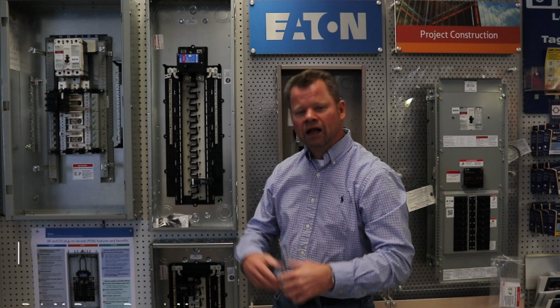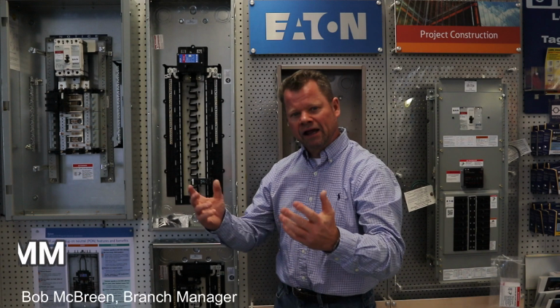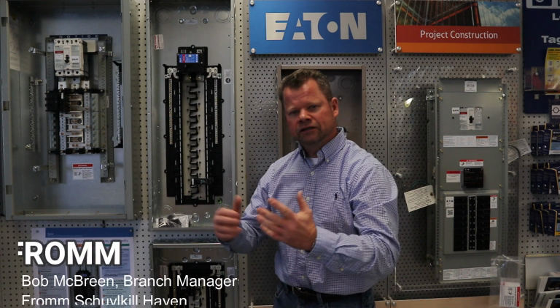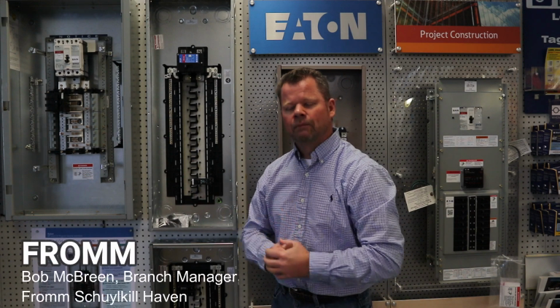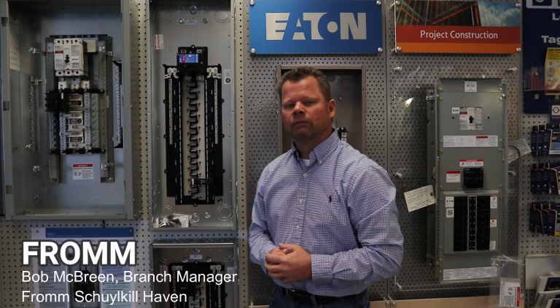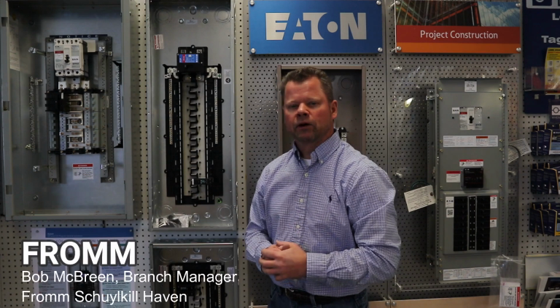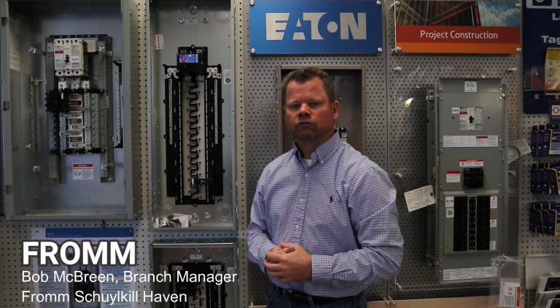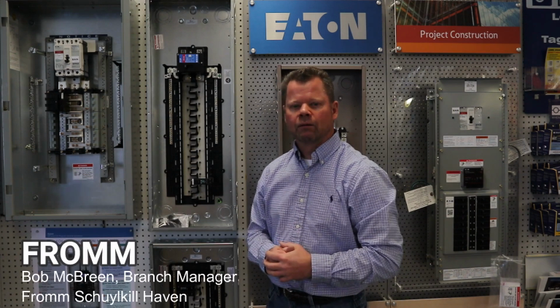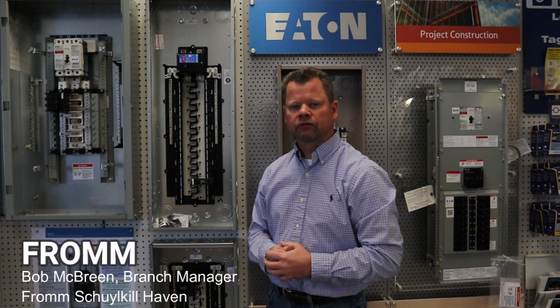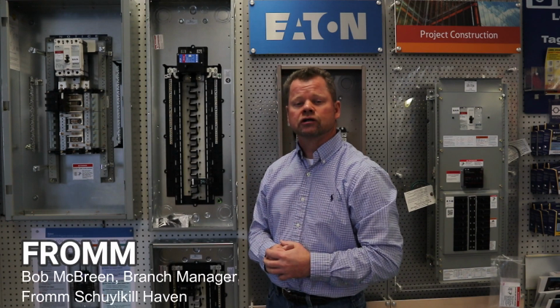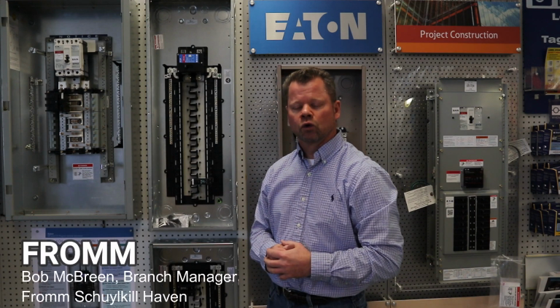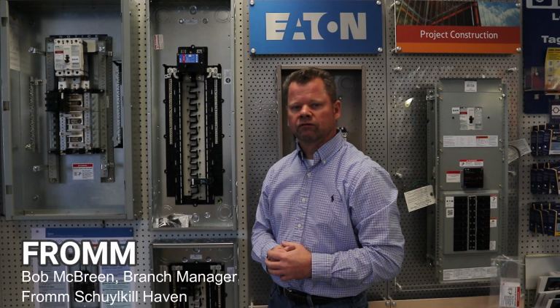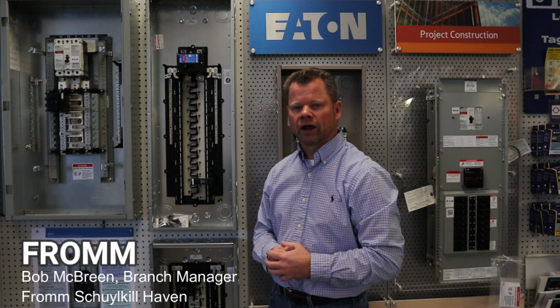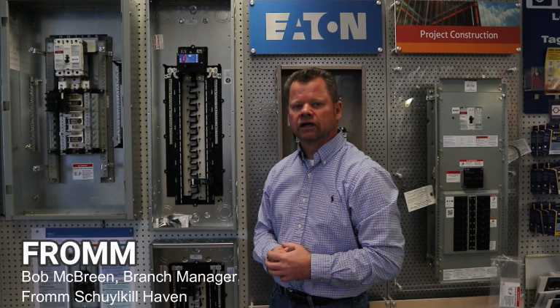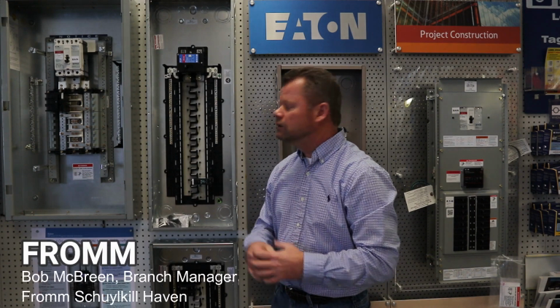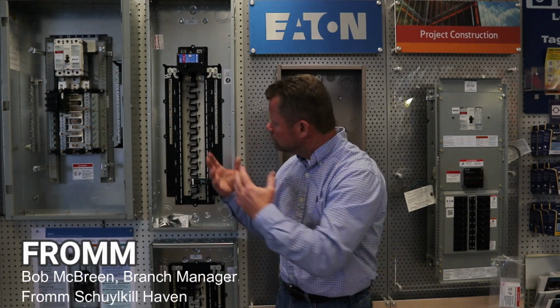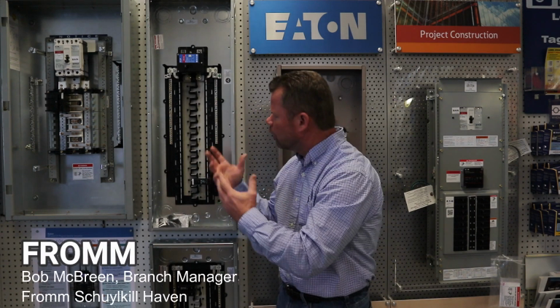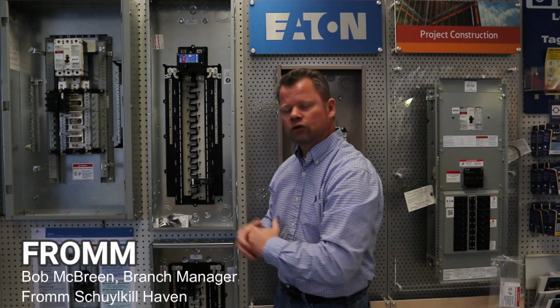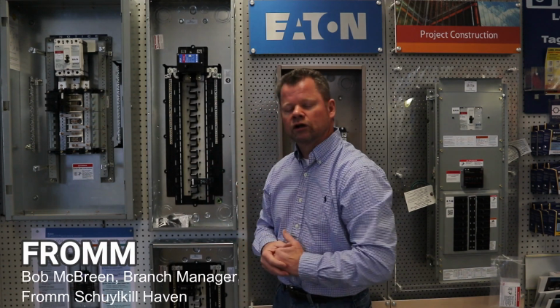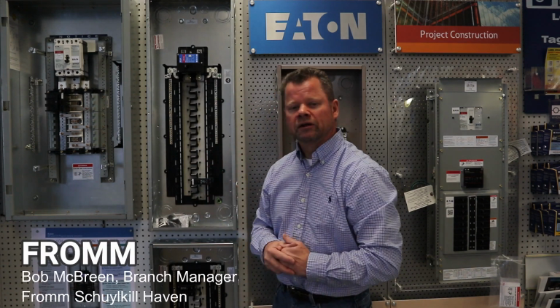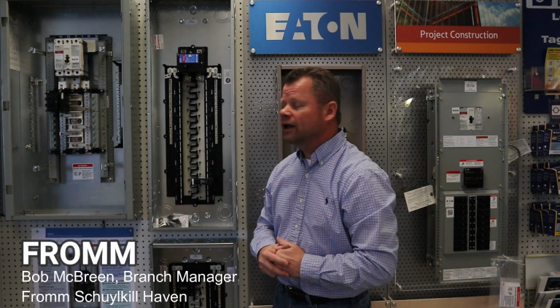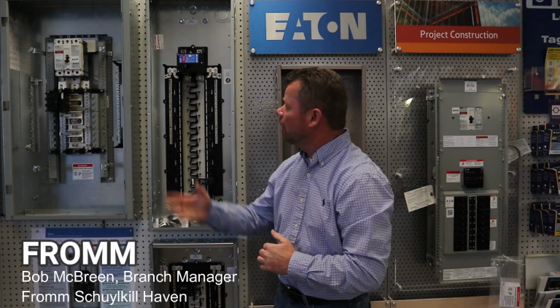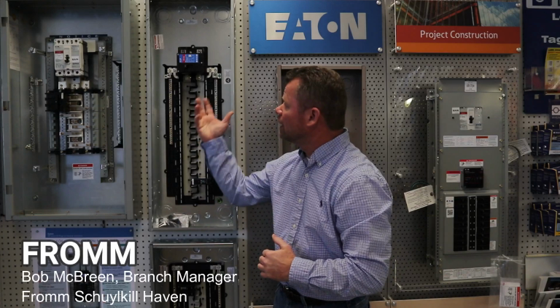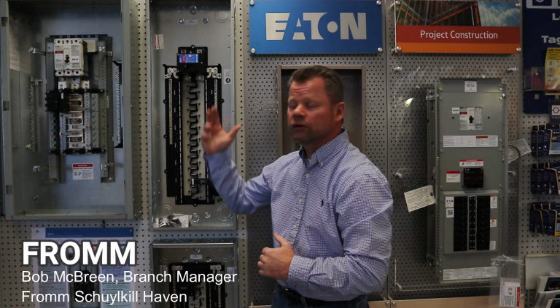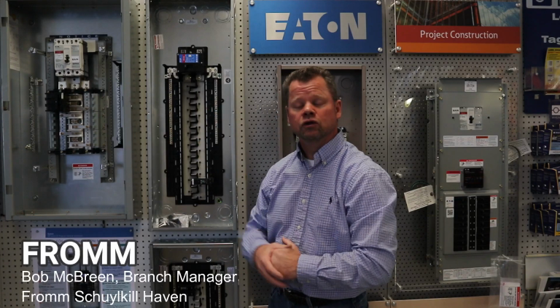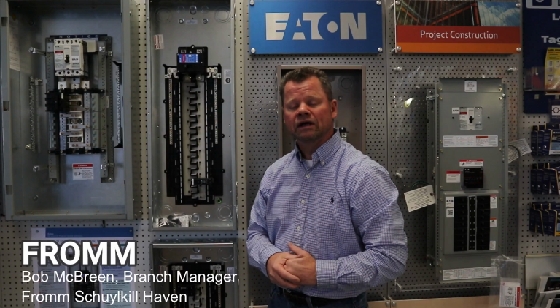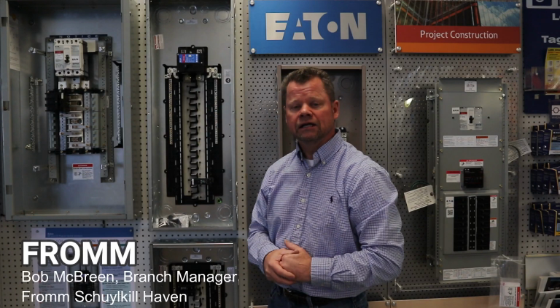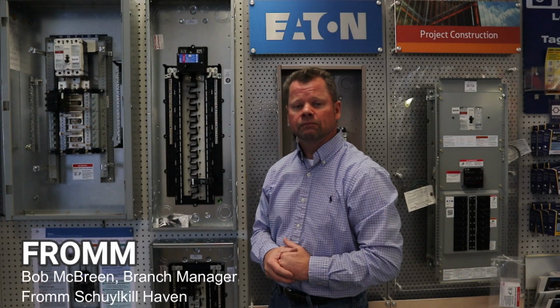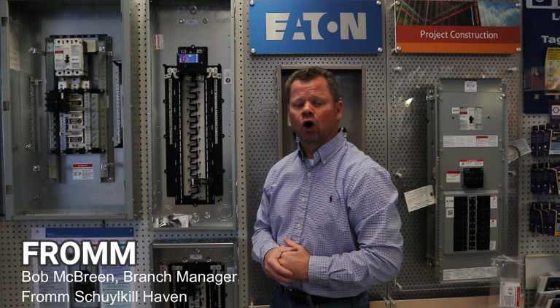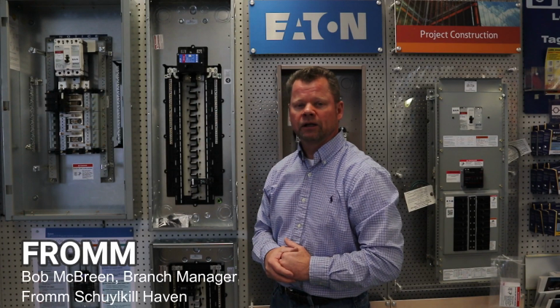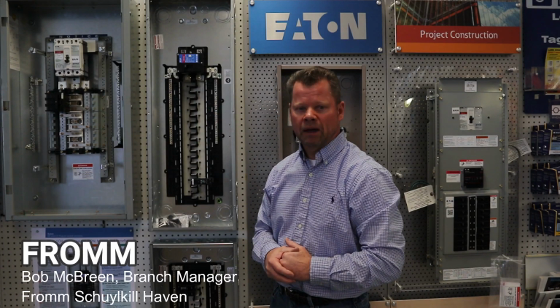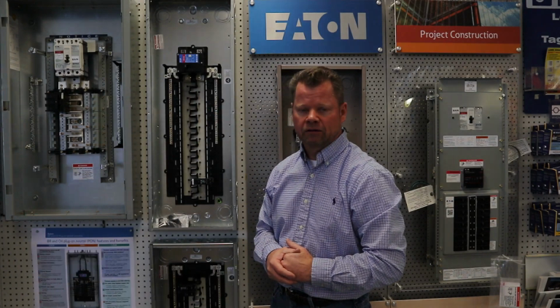Hey guys, I'm Bob McBreen from FromElectric, Schuylkill Haven branch. I wanted to talk to you a little bit today about the new Eaton BRP panel.